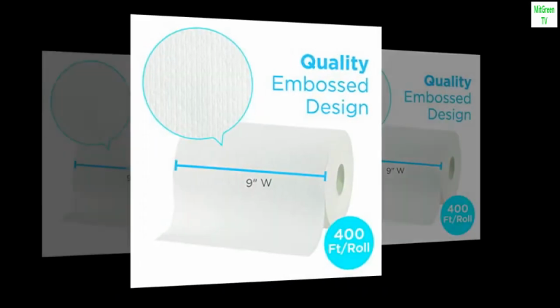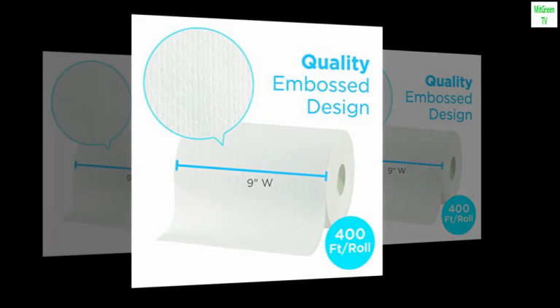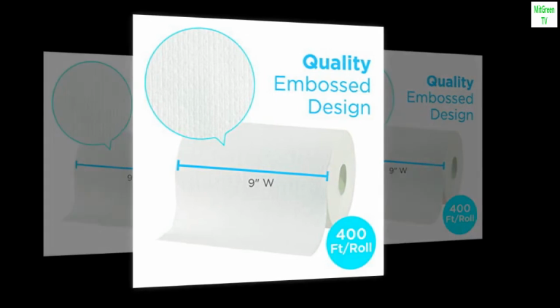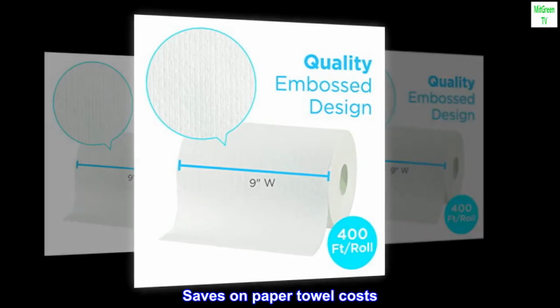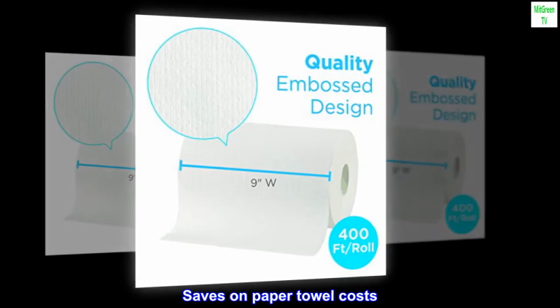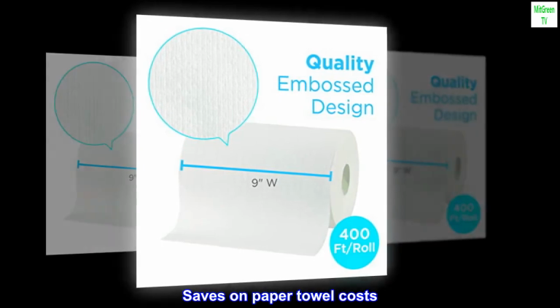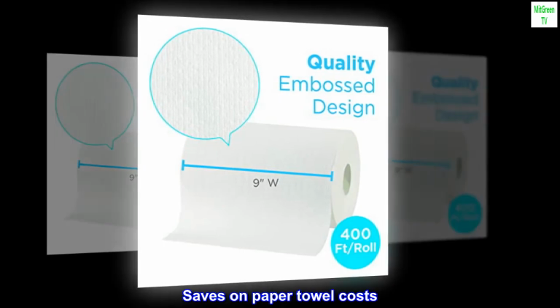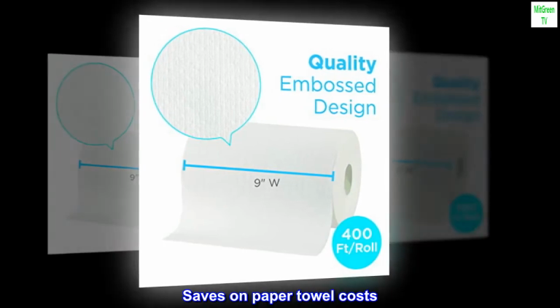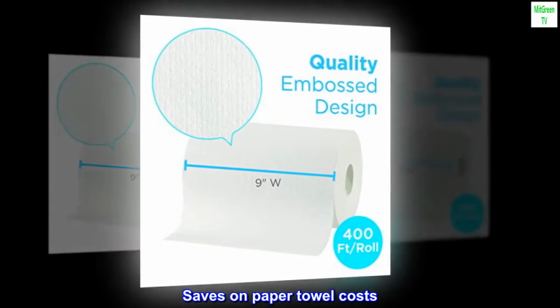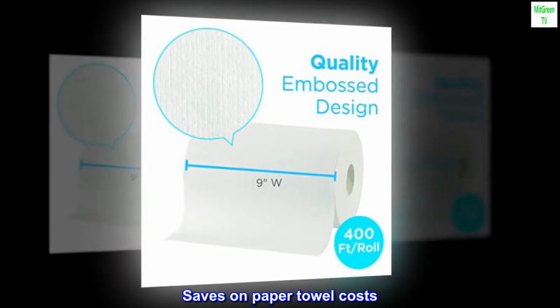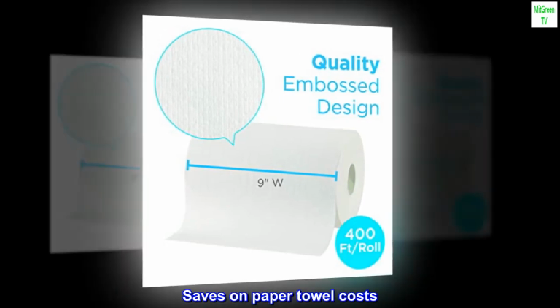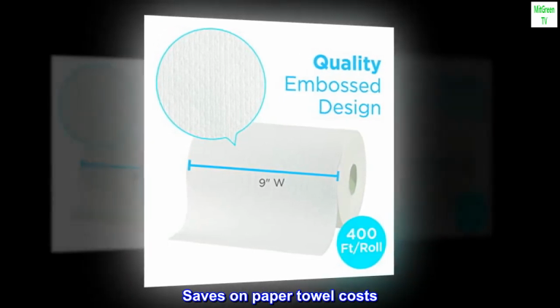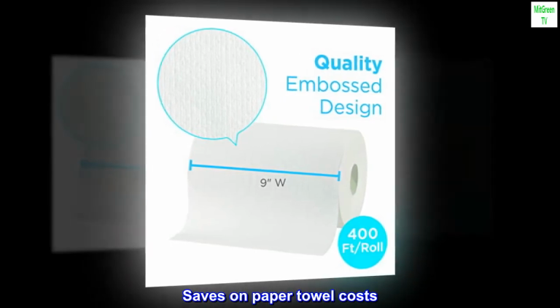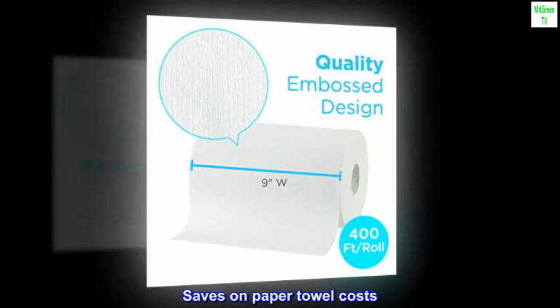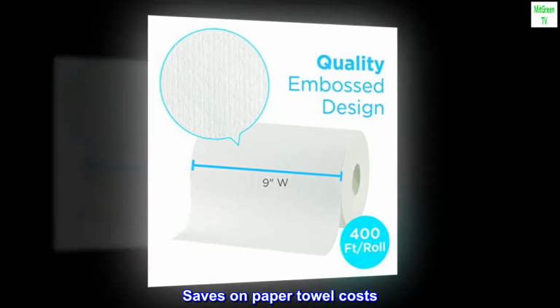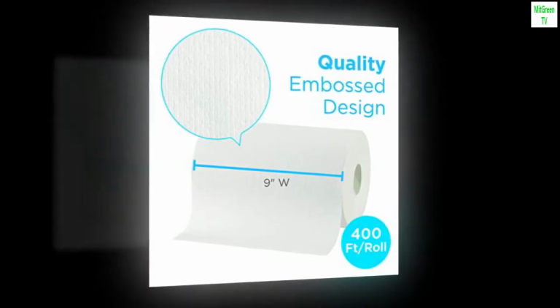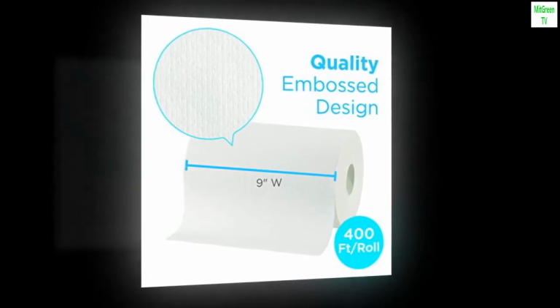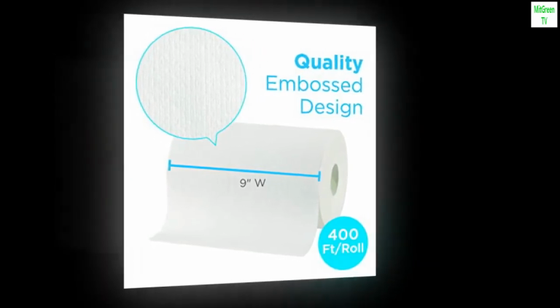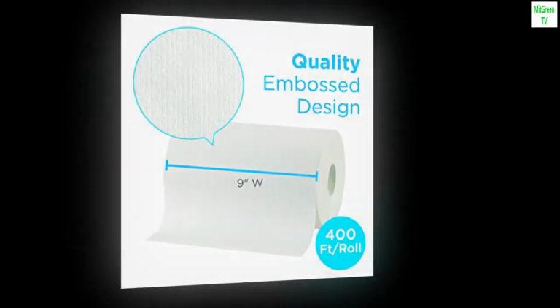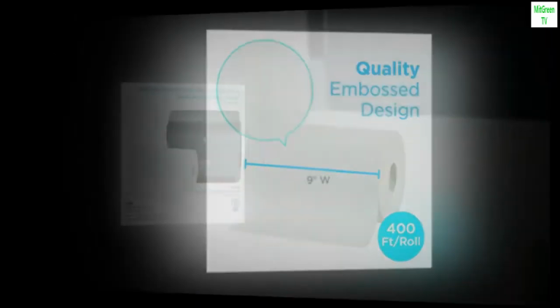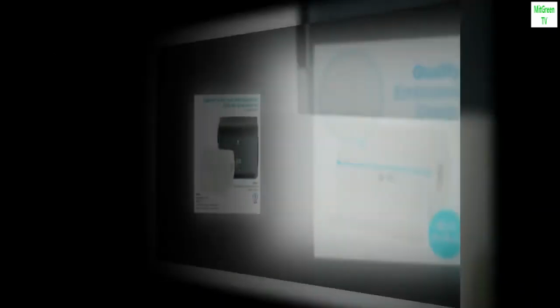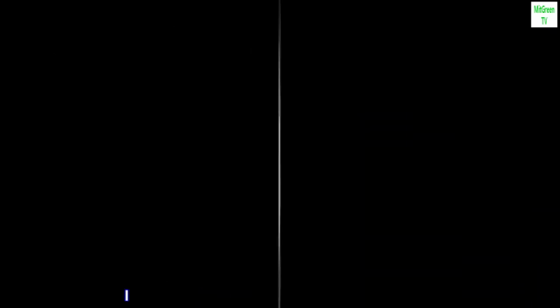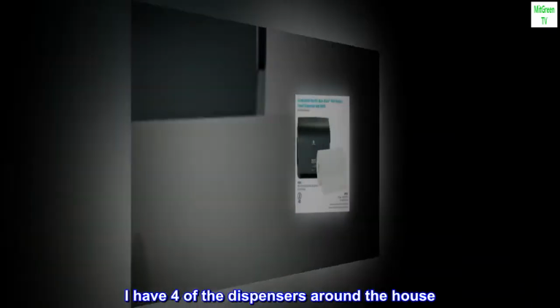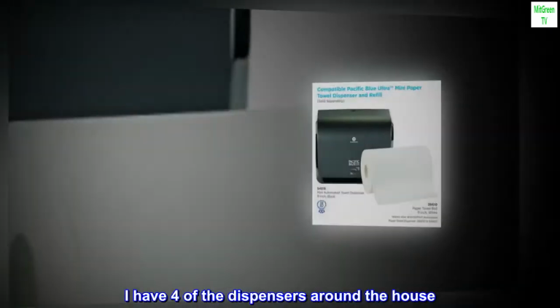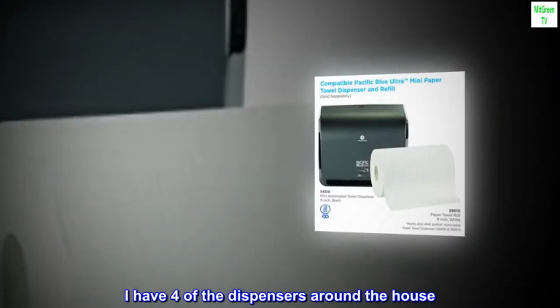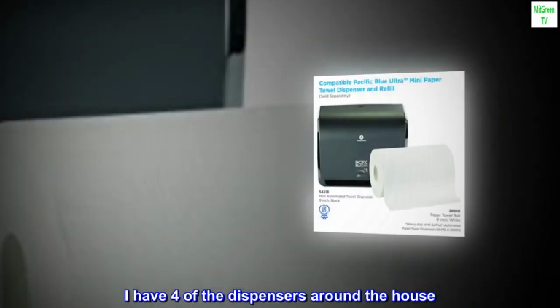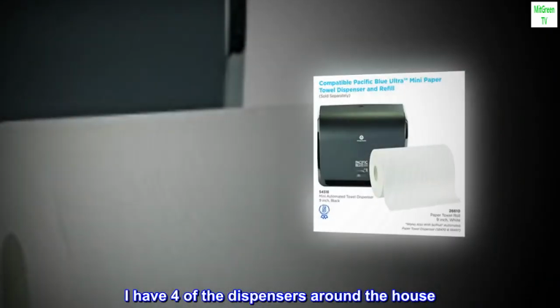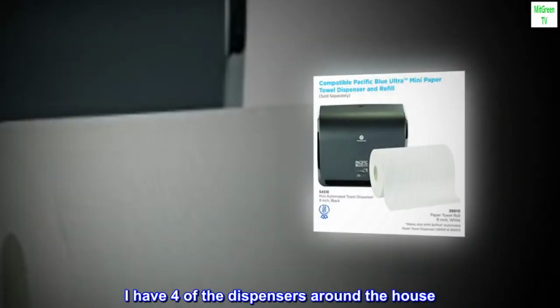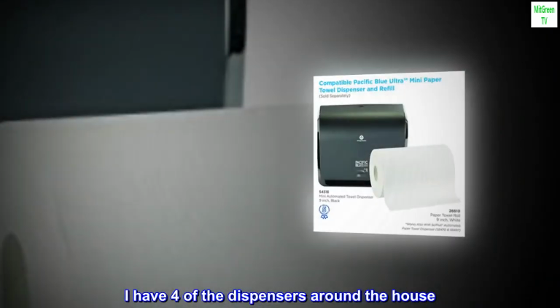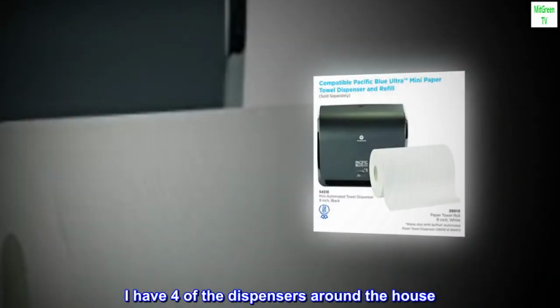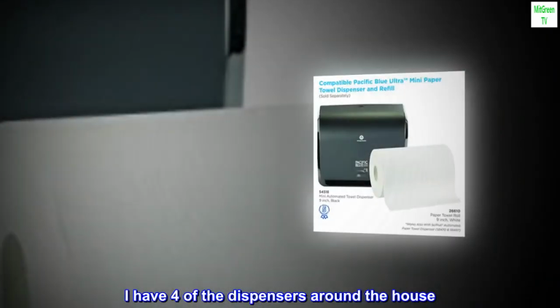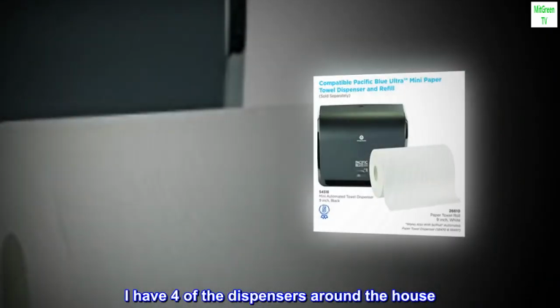Saves on paper towel costs. I have four of the dispensers around the house.